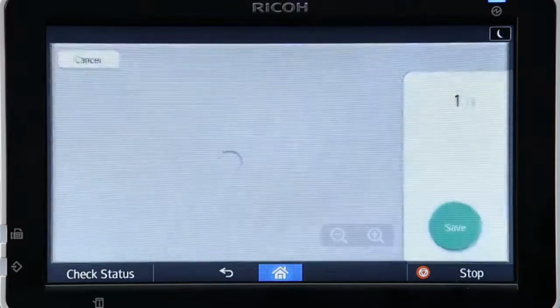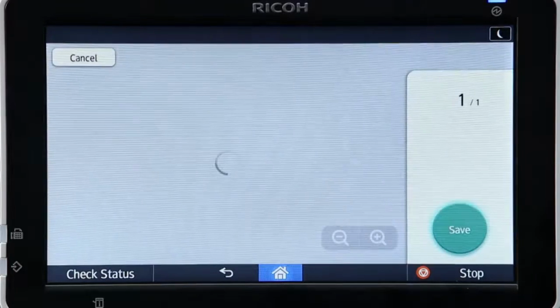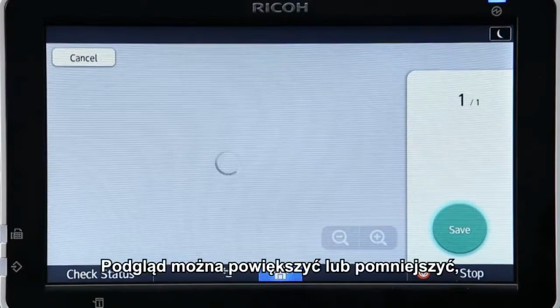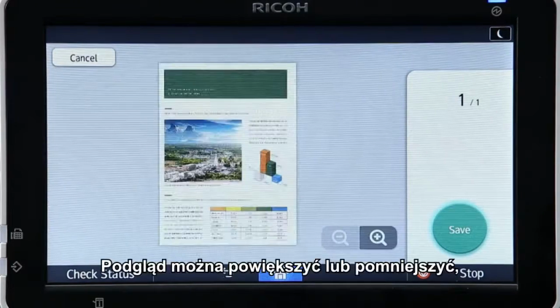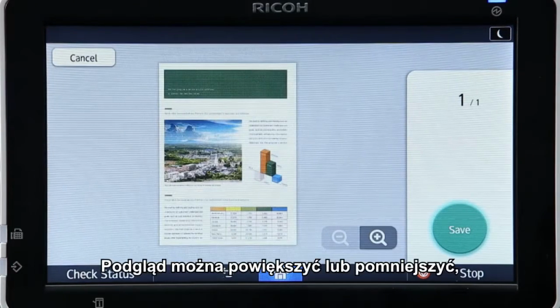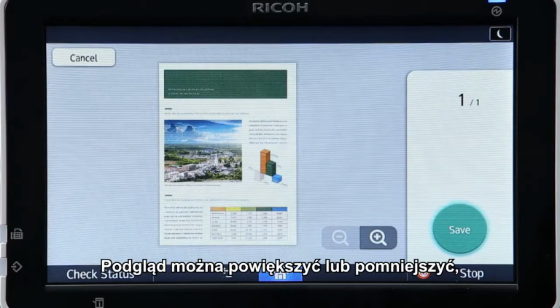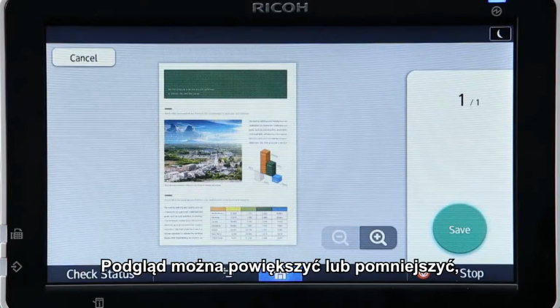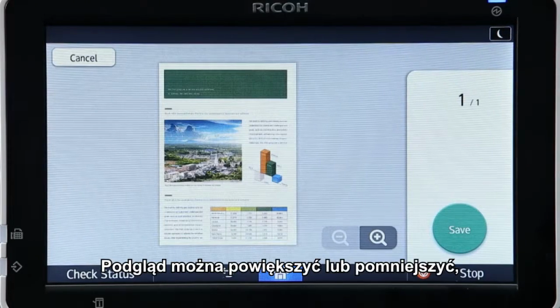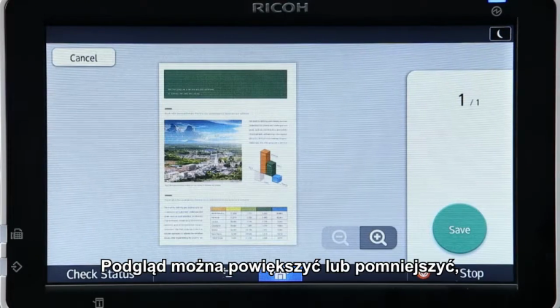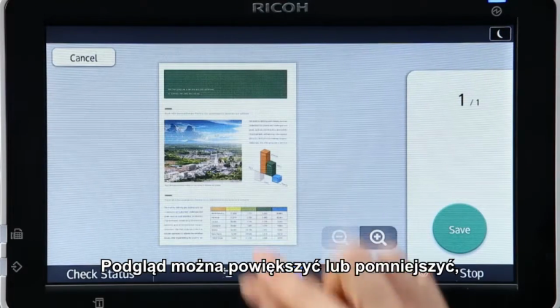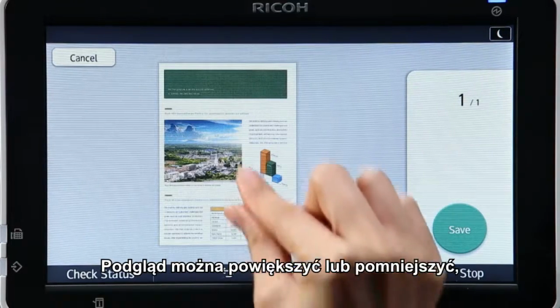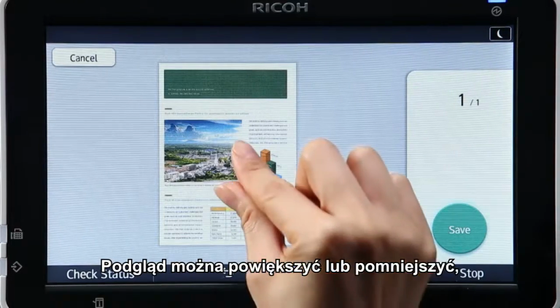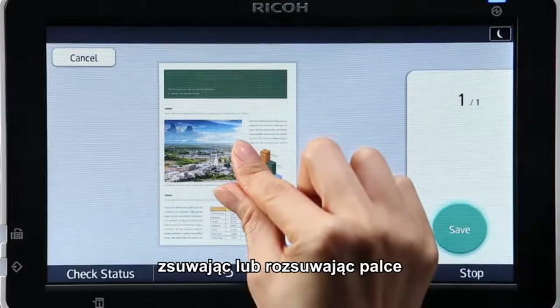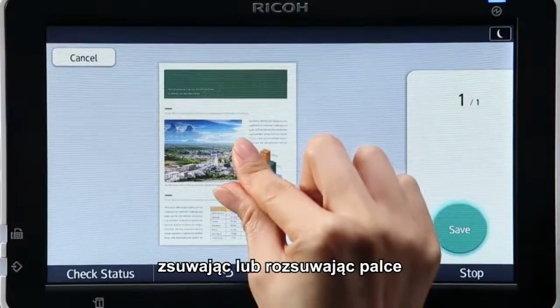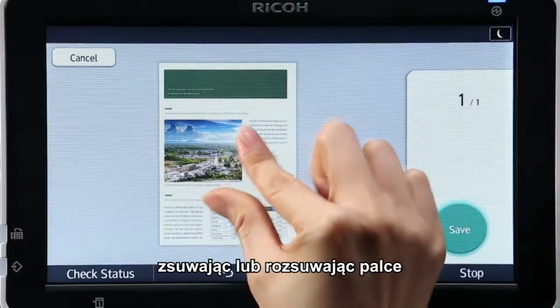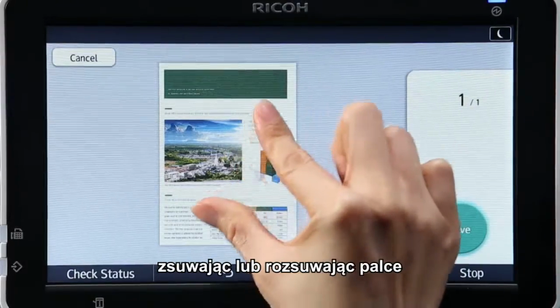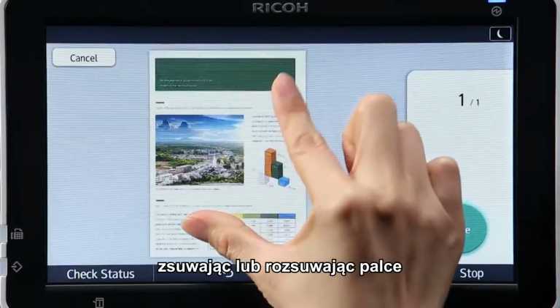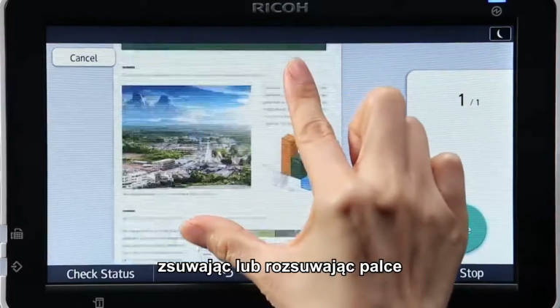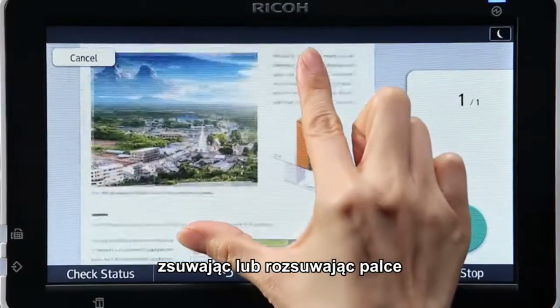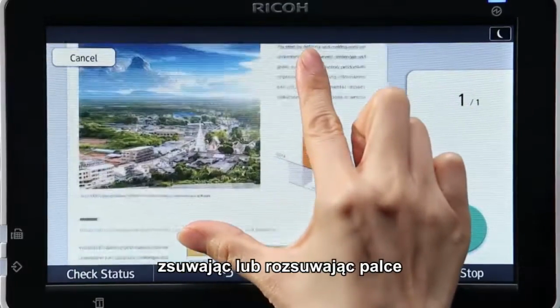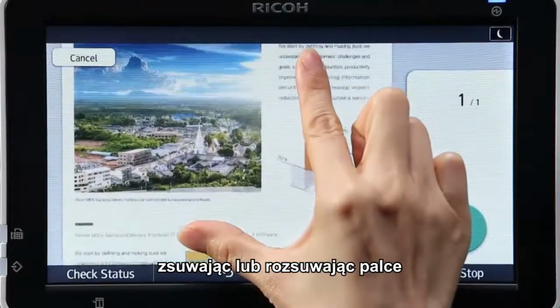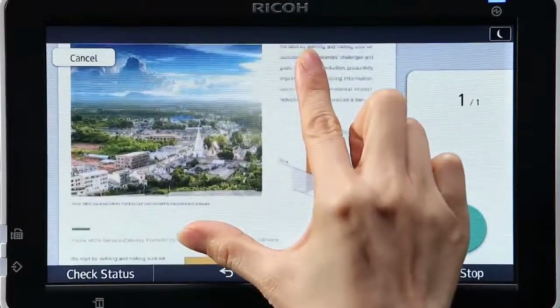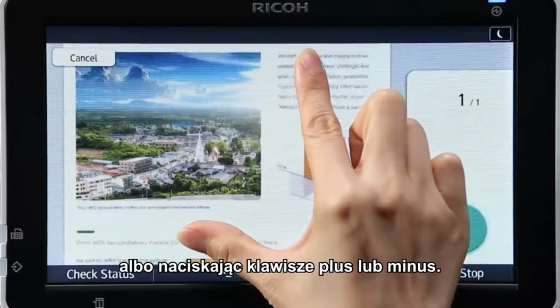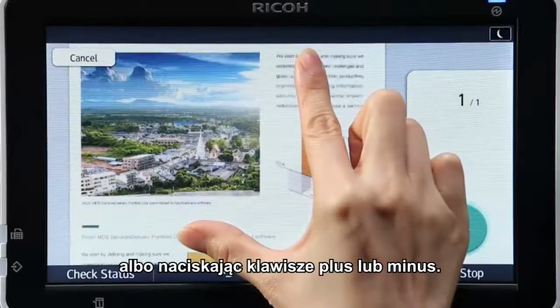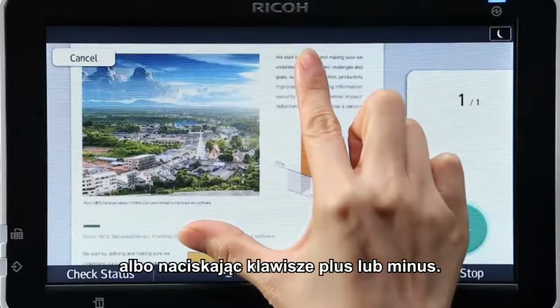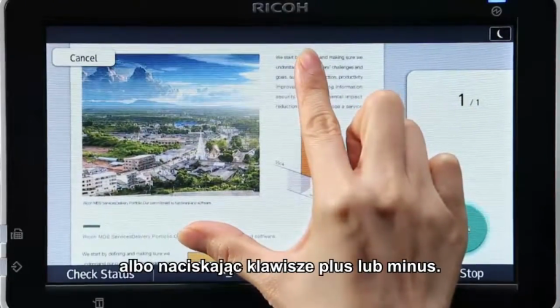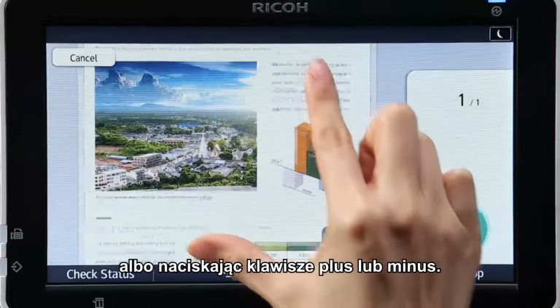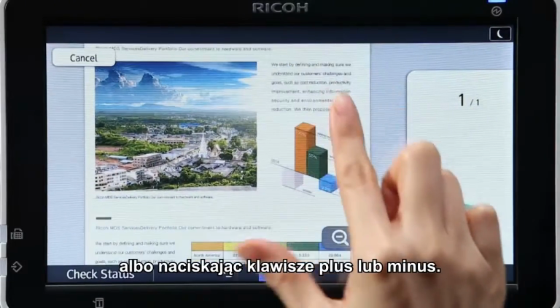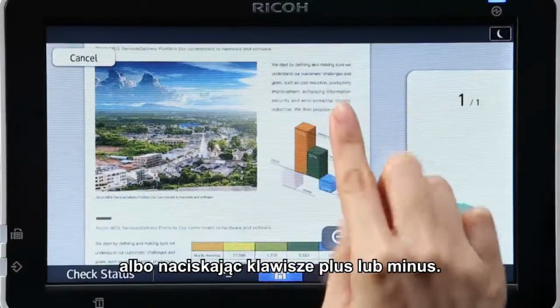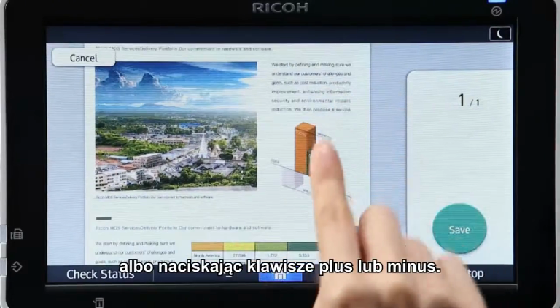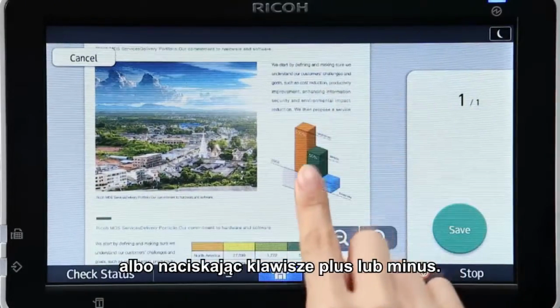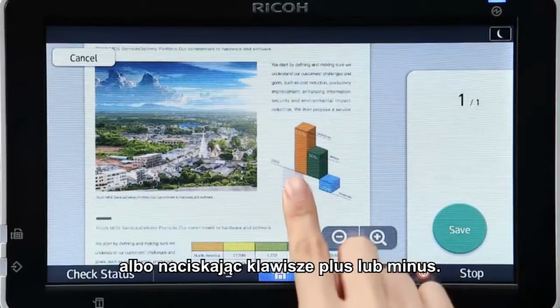The preview can be zoomed in and out using pinch in and out gestures, or by pressing the plus and minus keys.